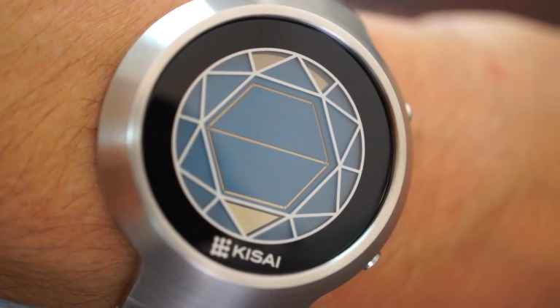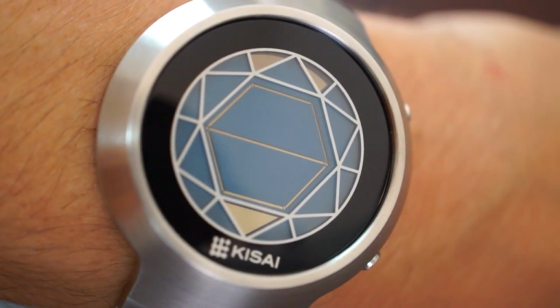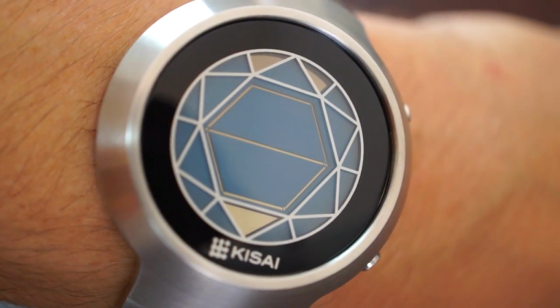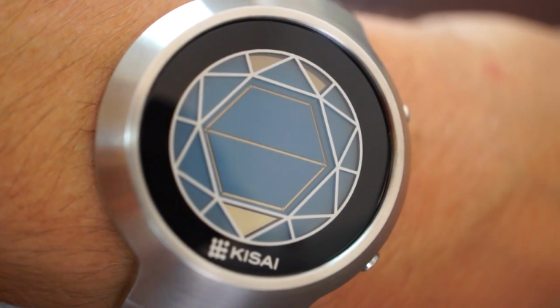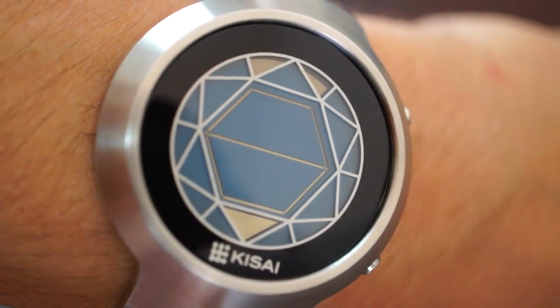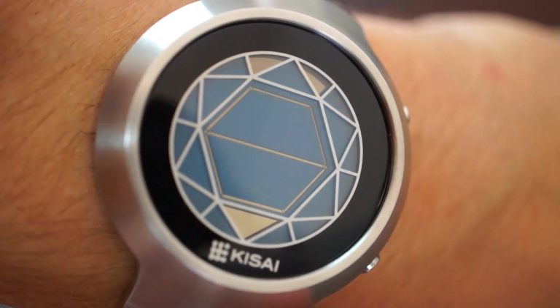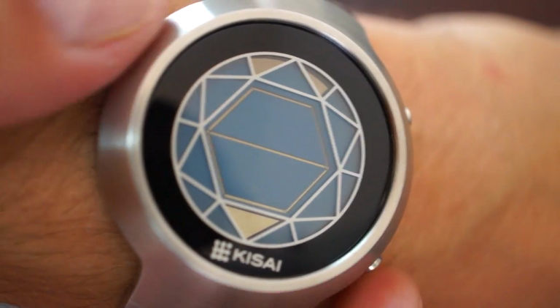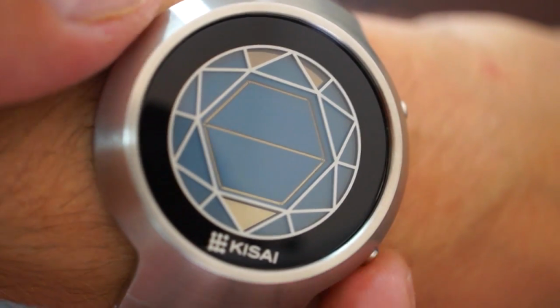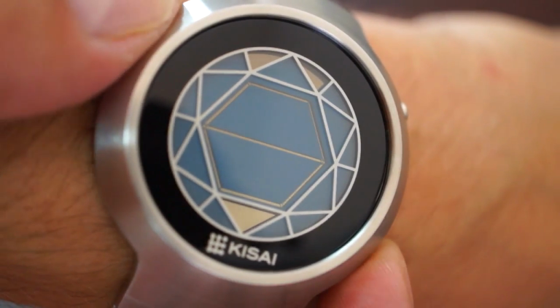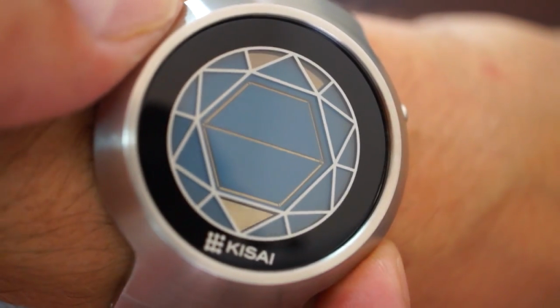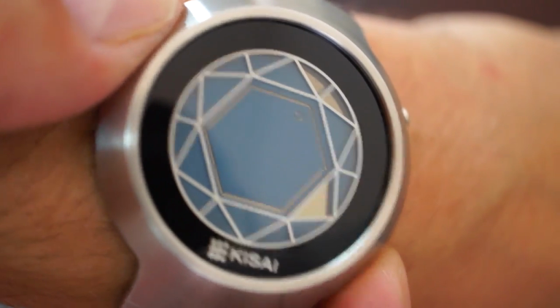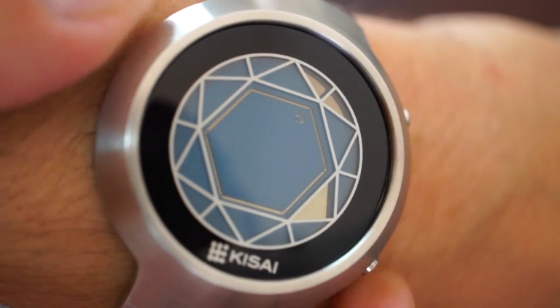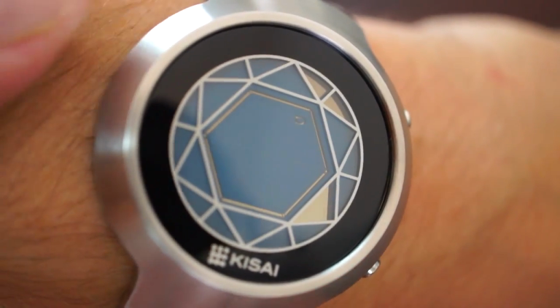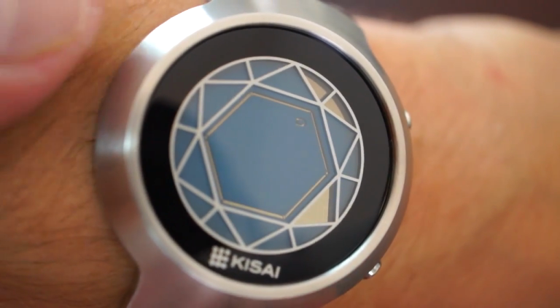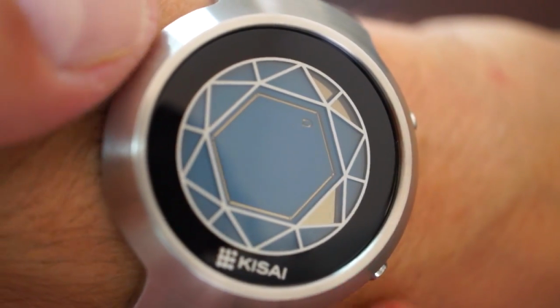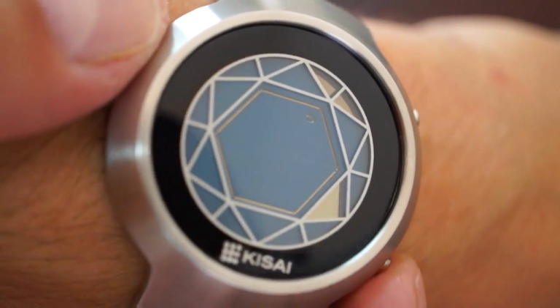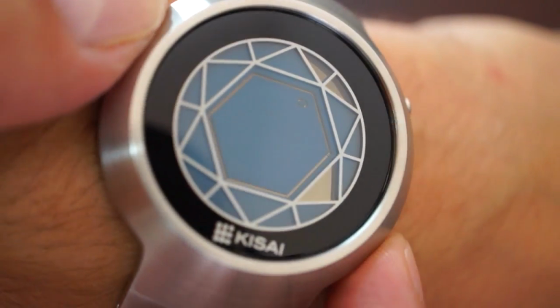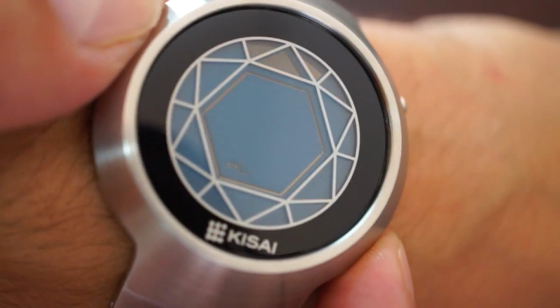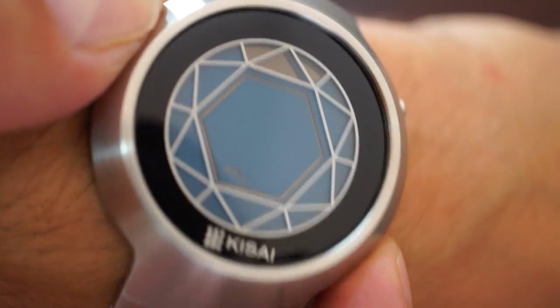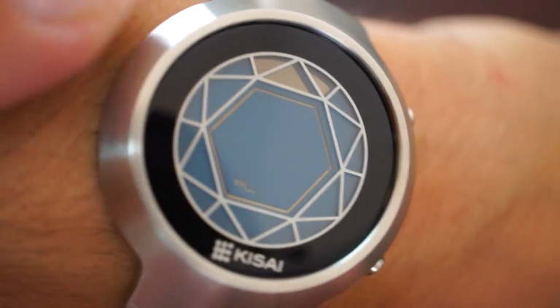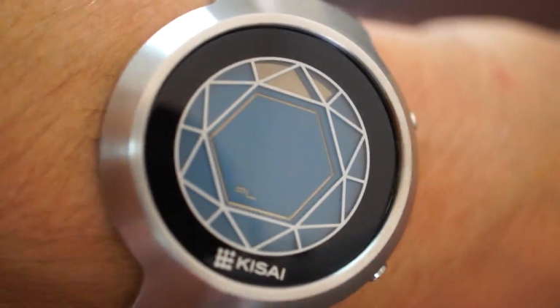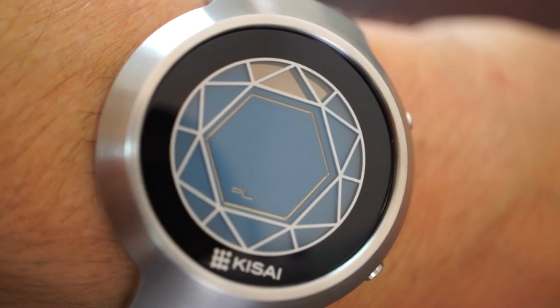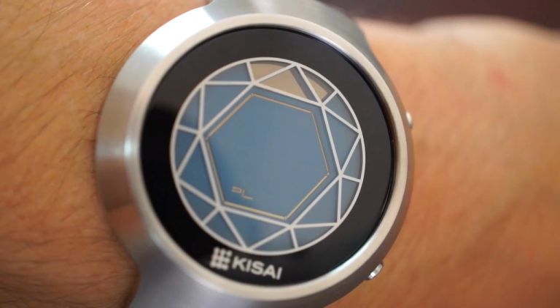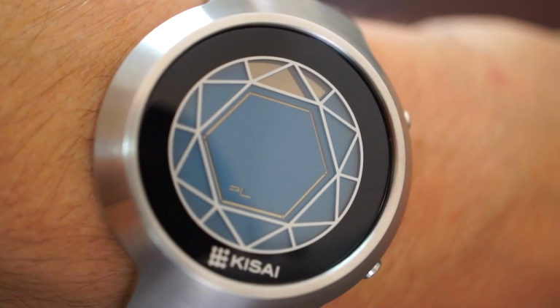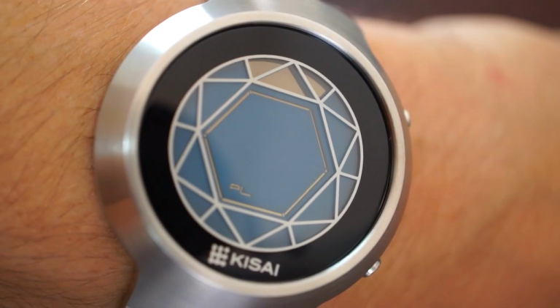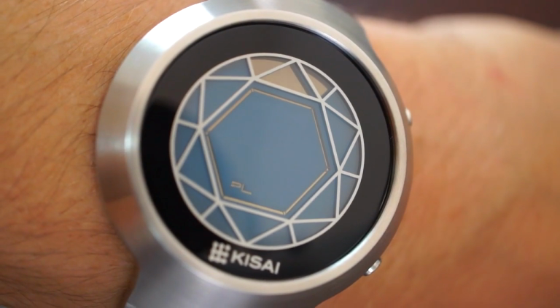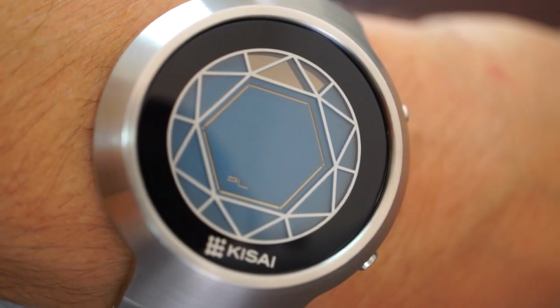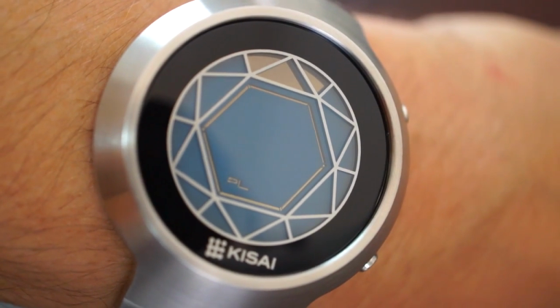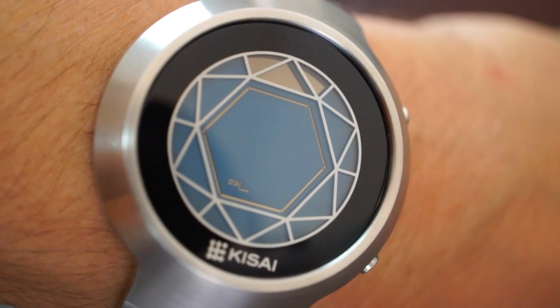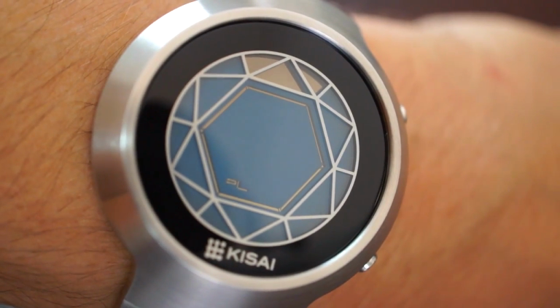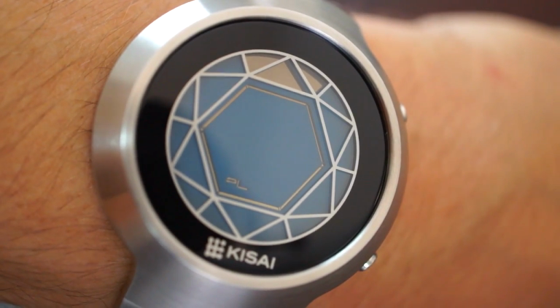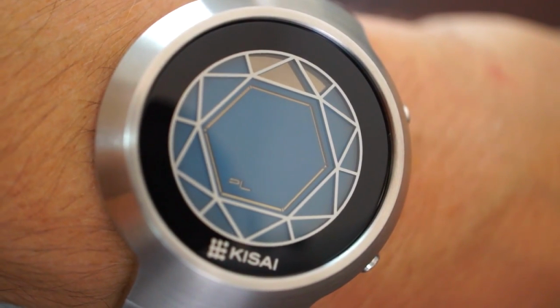Apart from the time, there are date and alarm modes, which you access by pressing the lower button.